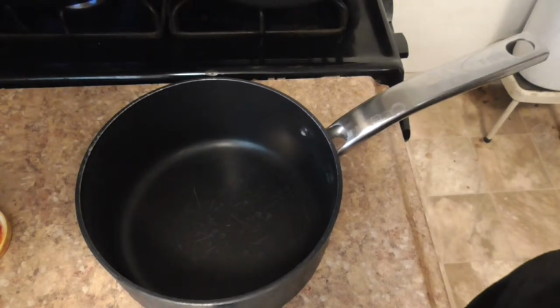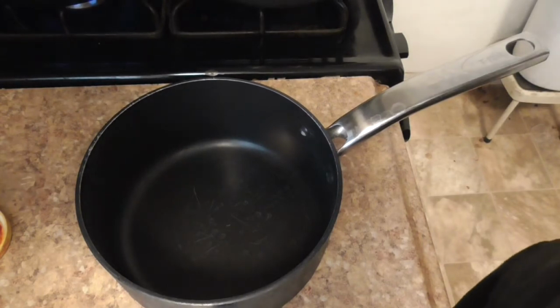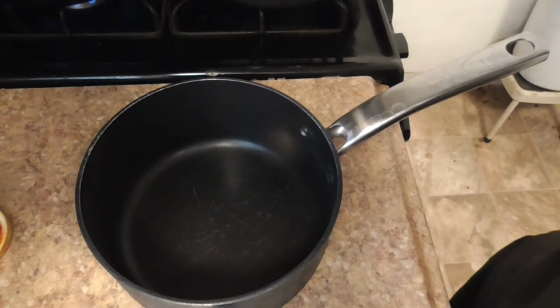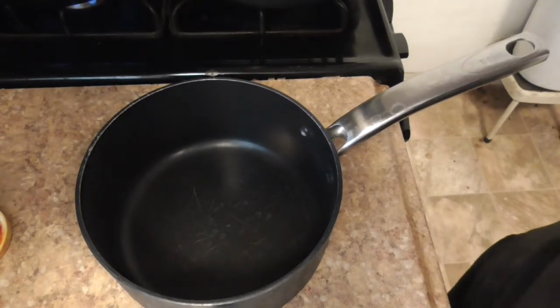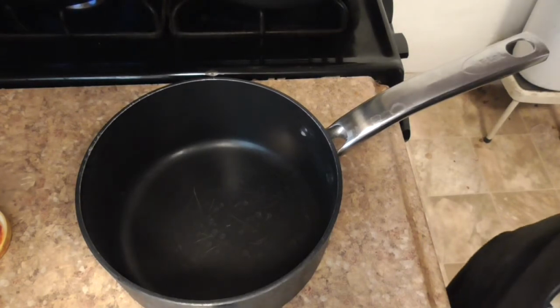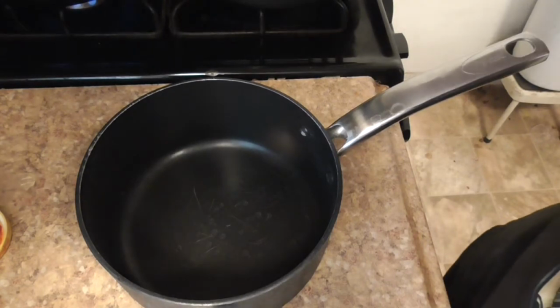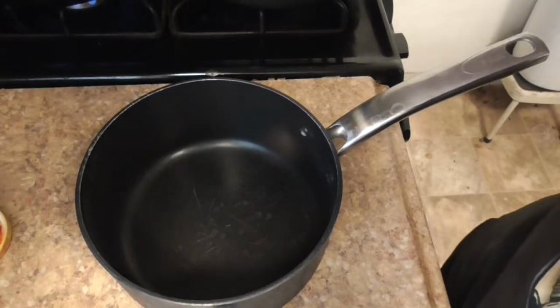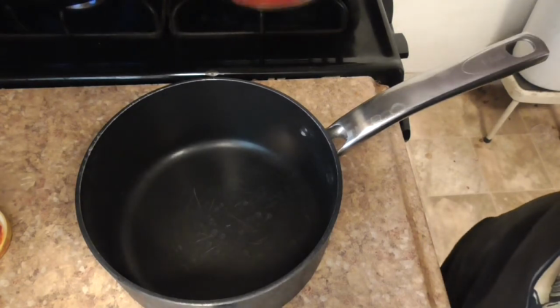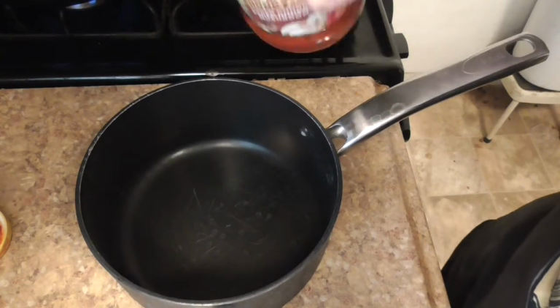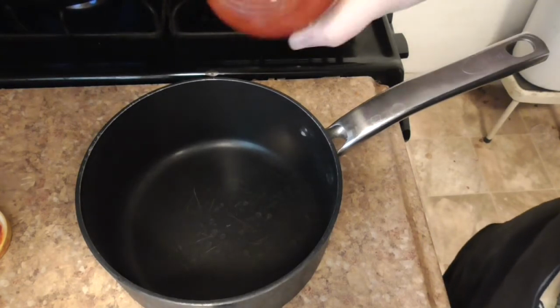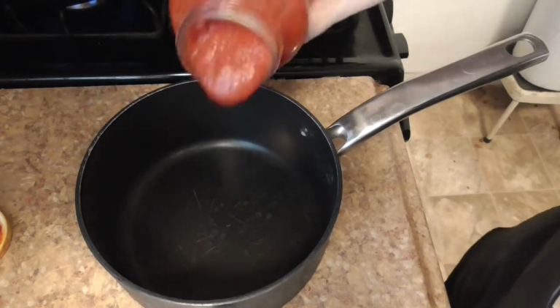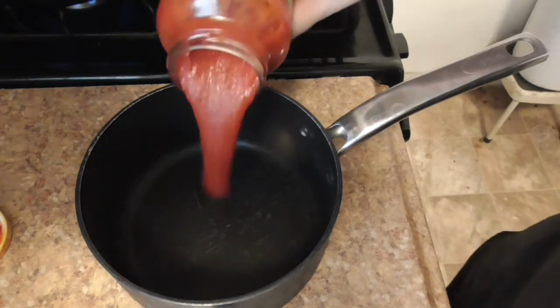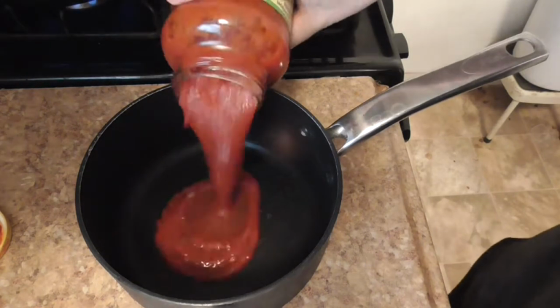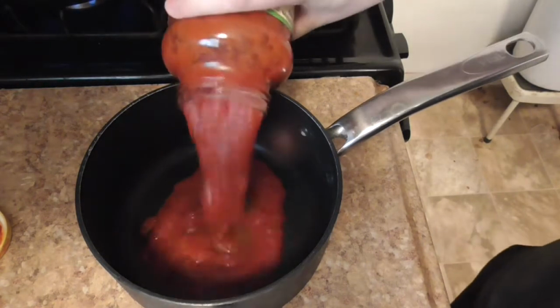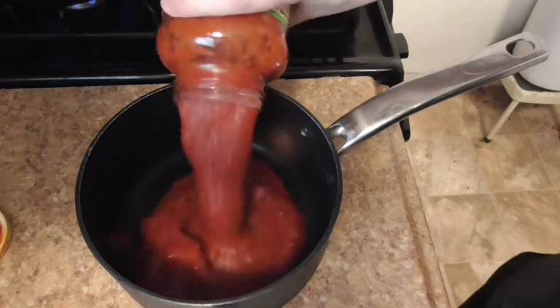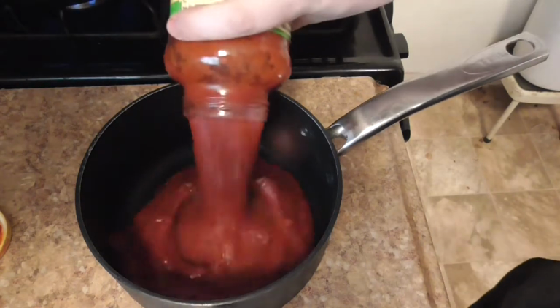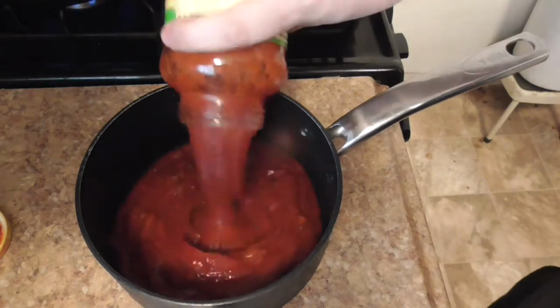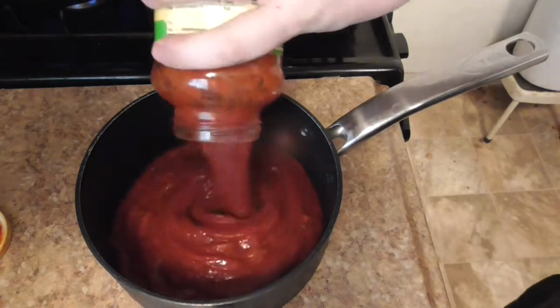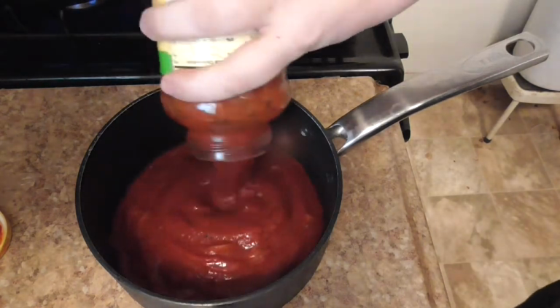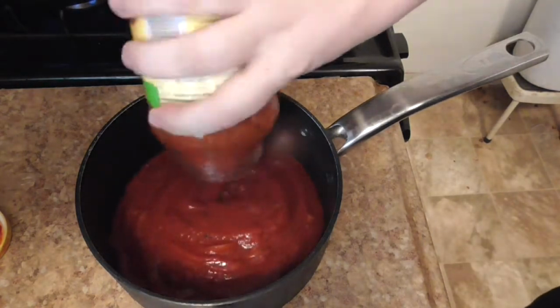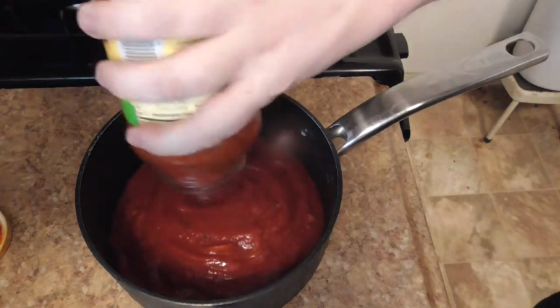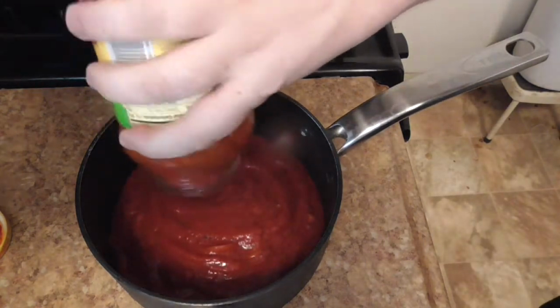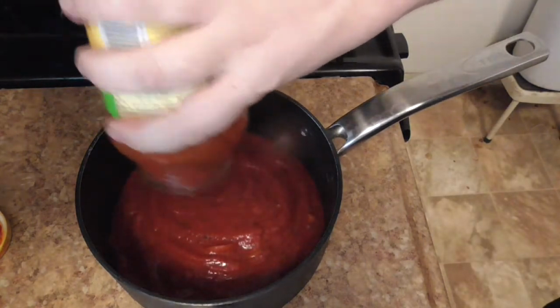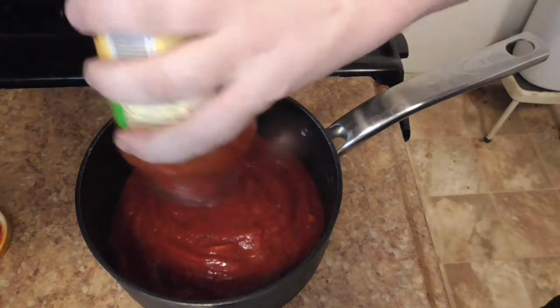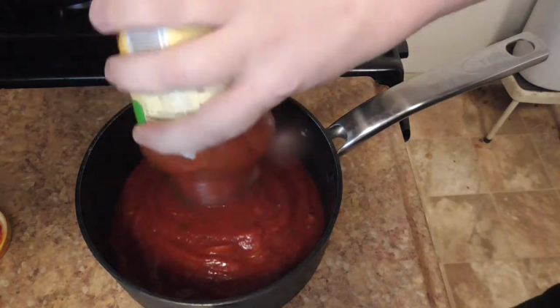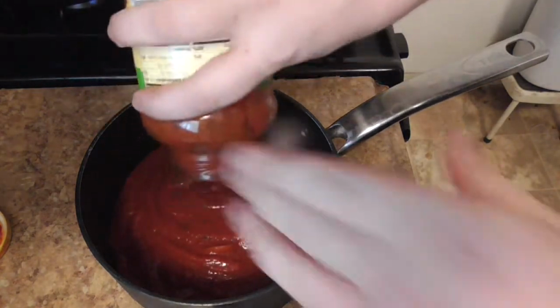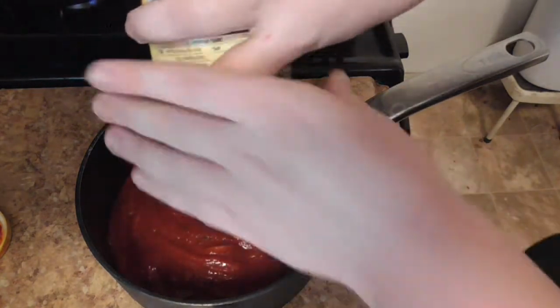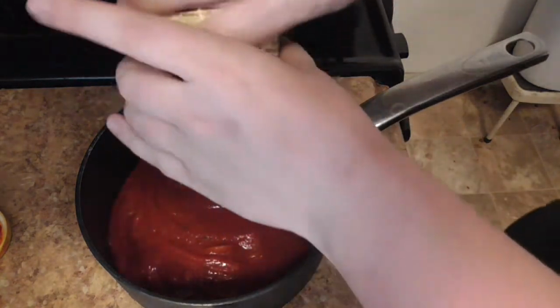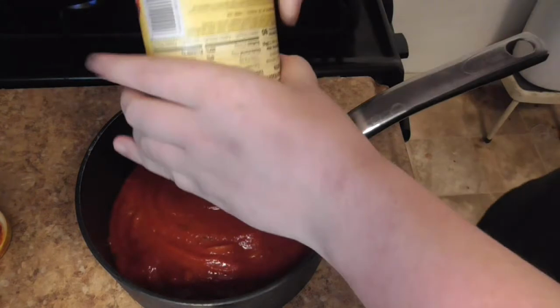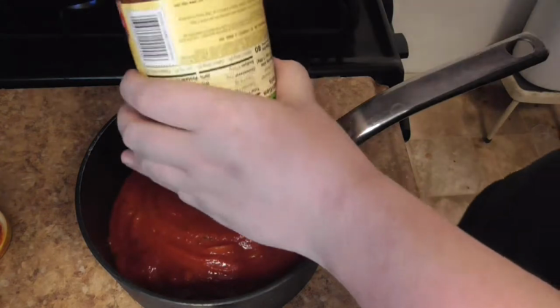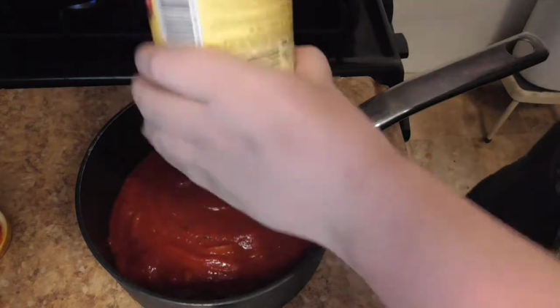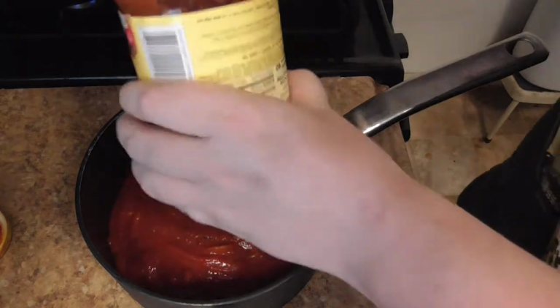This is super chunky mushroom — gotta get that good stuff in there.